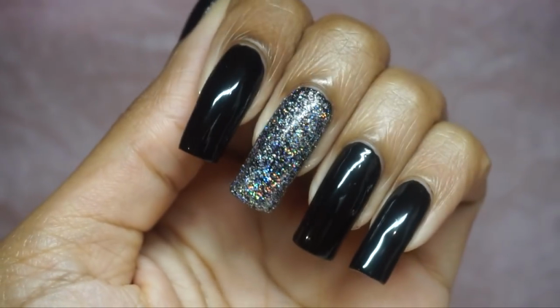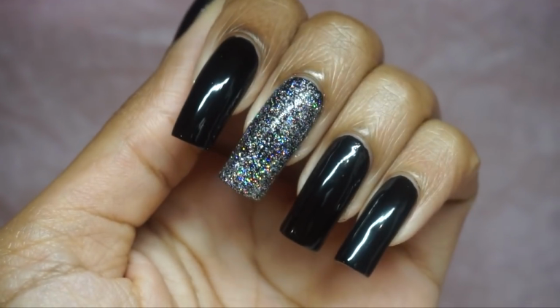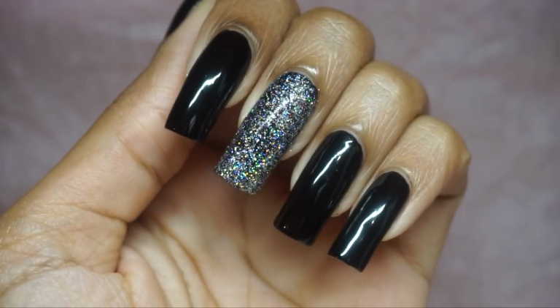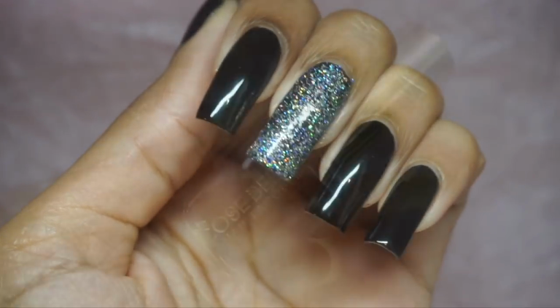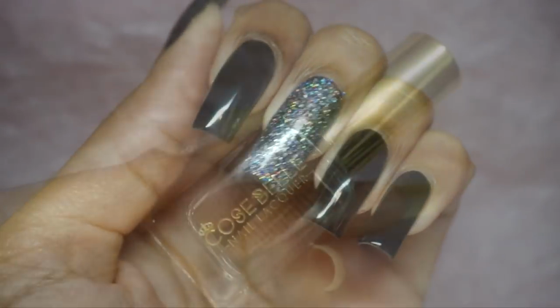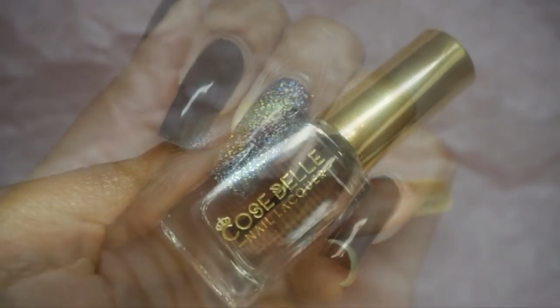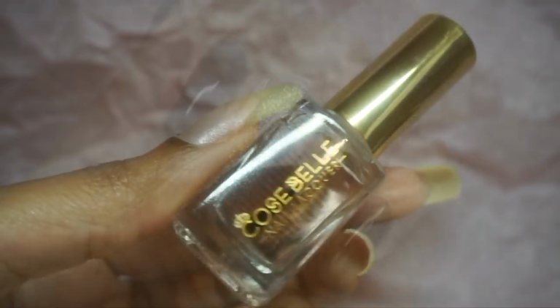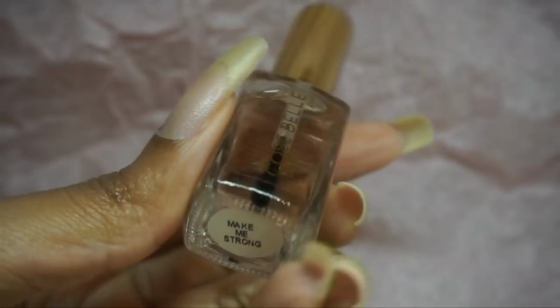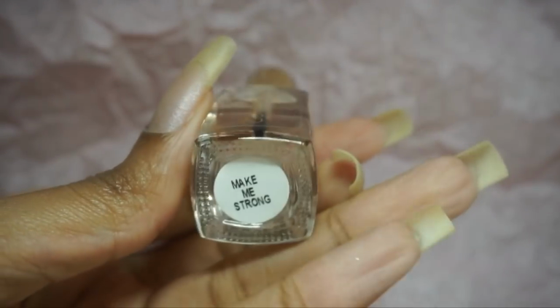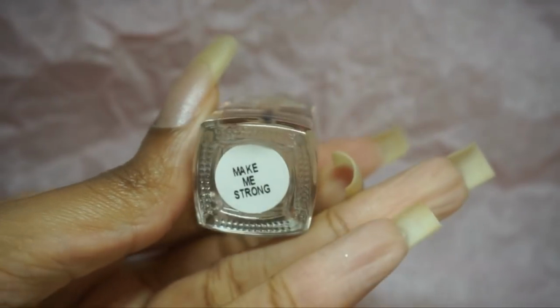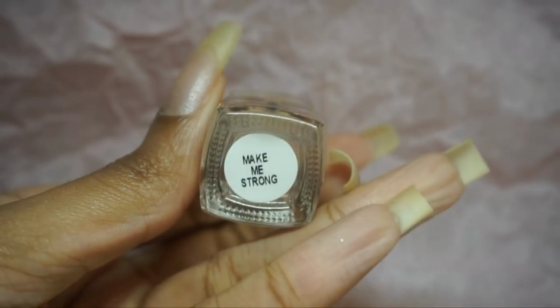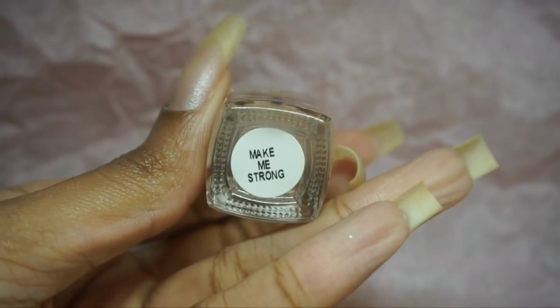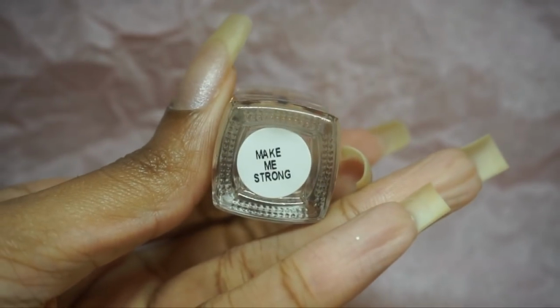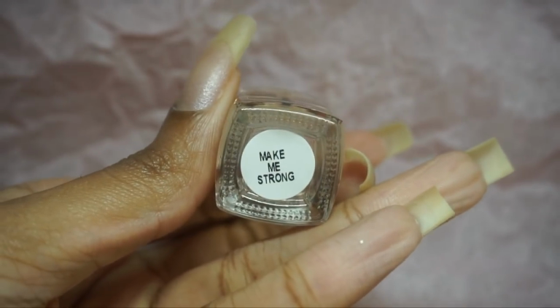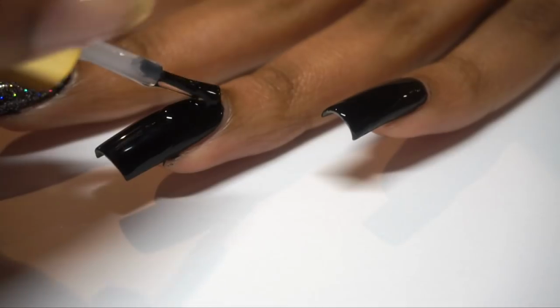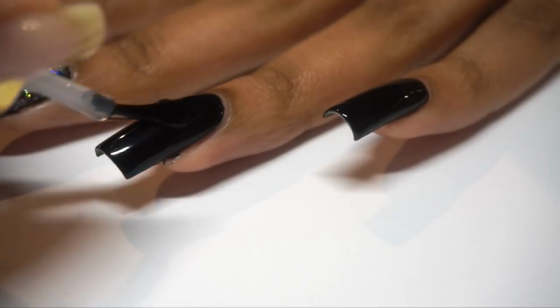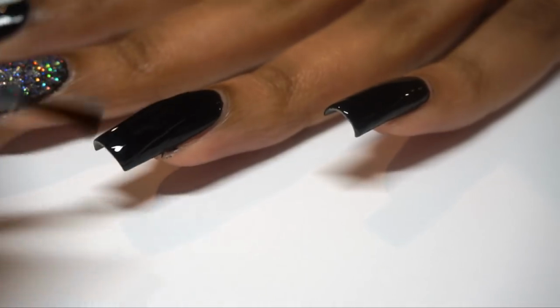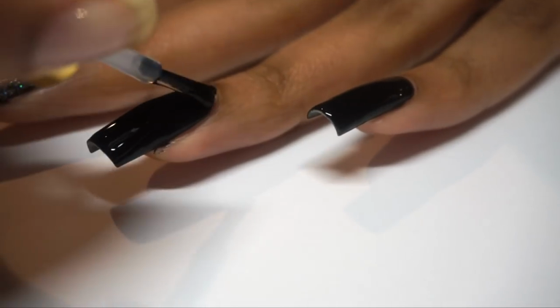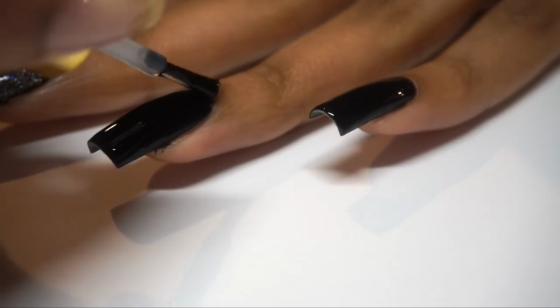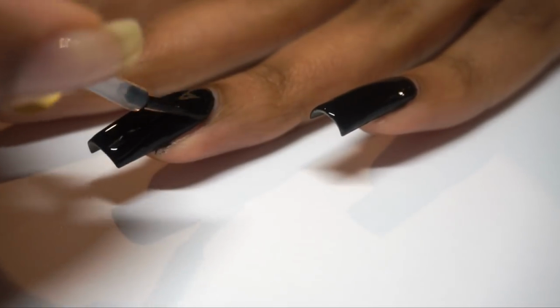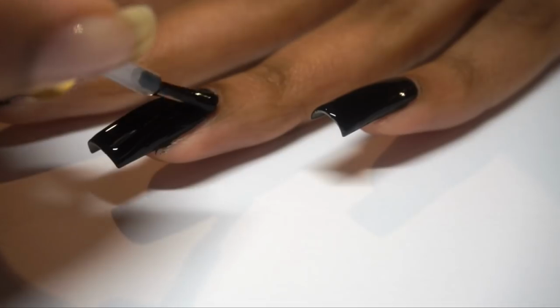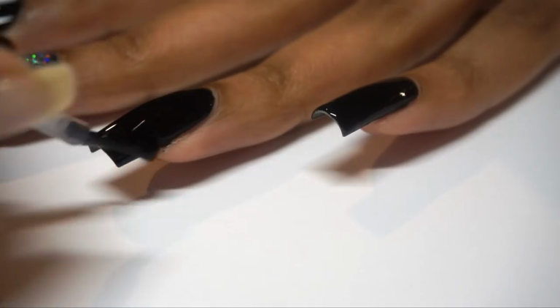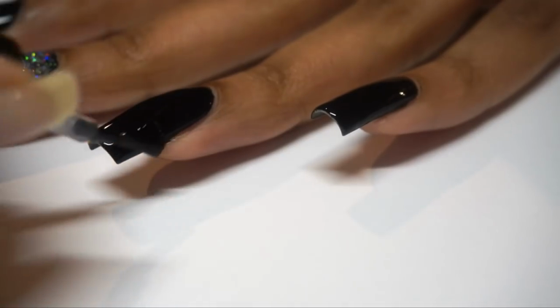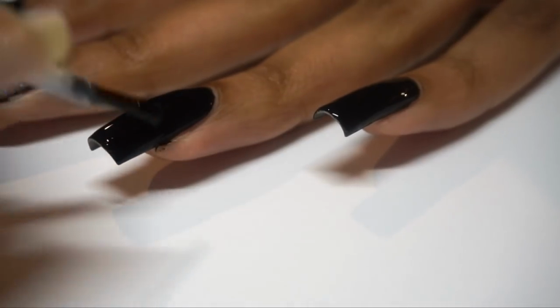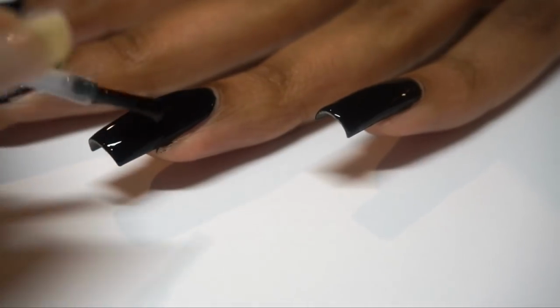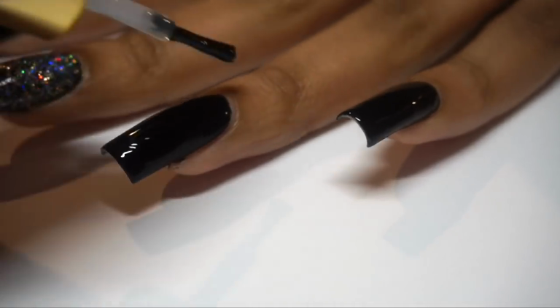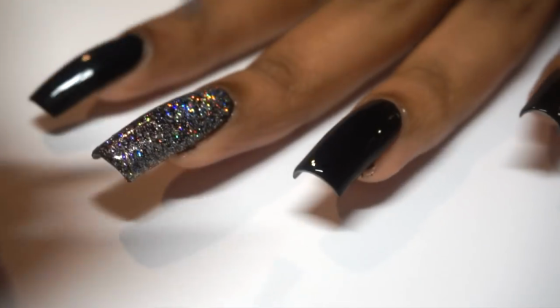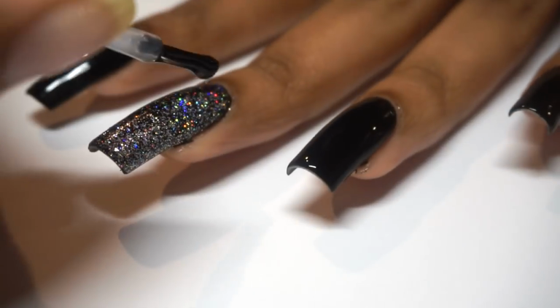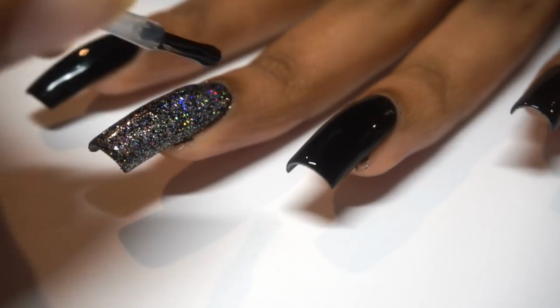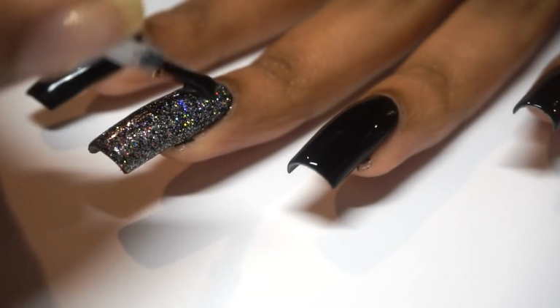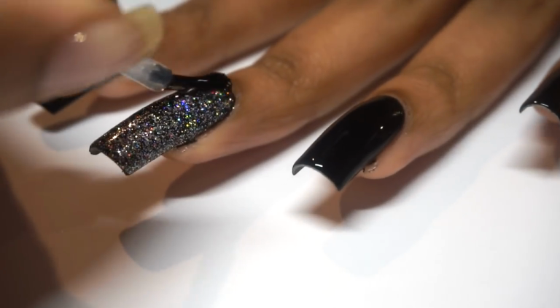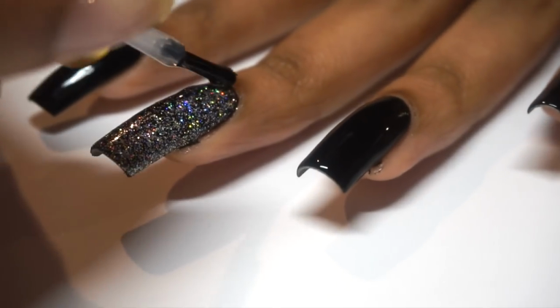And lastly, we're going to bring it on home with that Make Me Strong top coat to further smooth out everything and make that holo say hello.